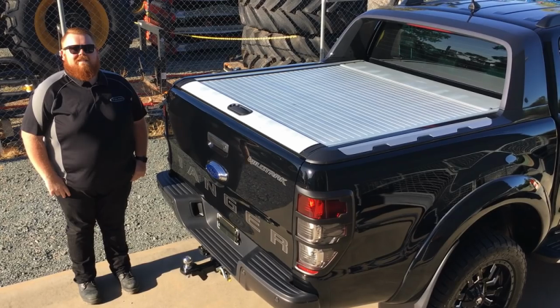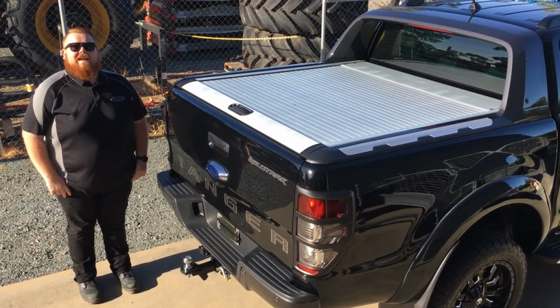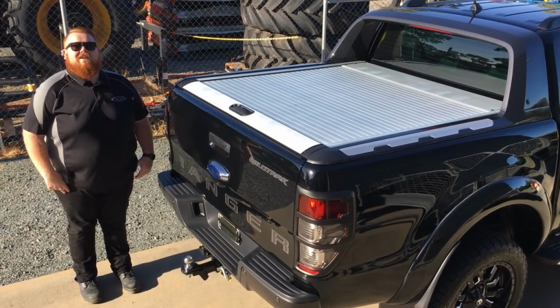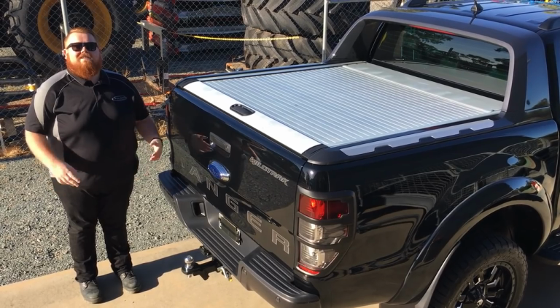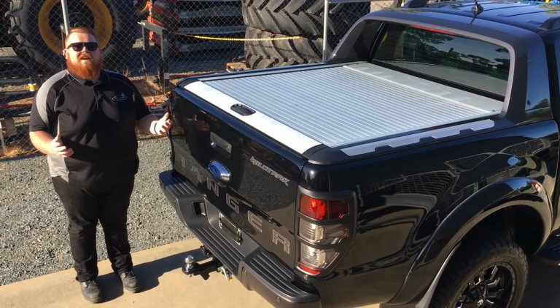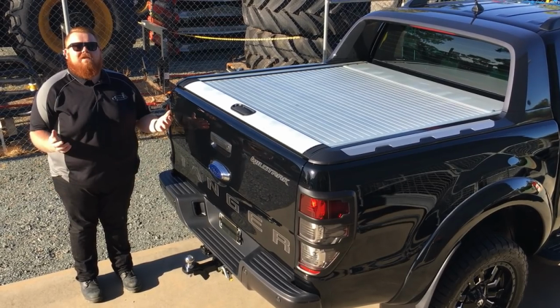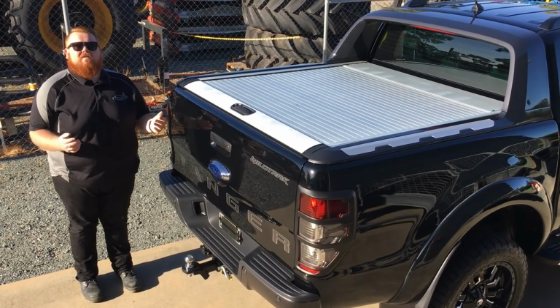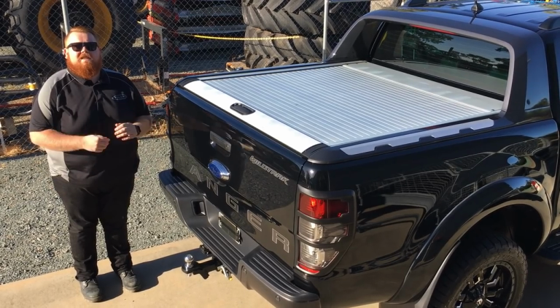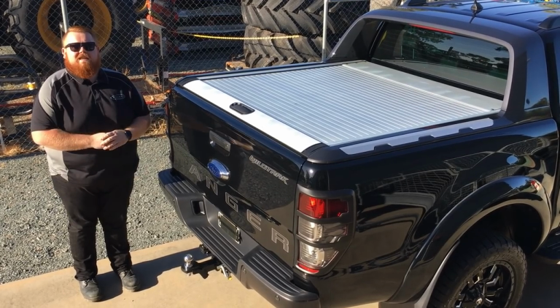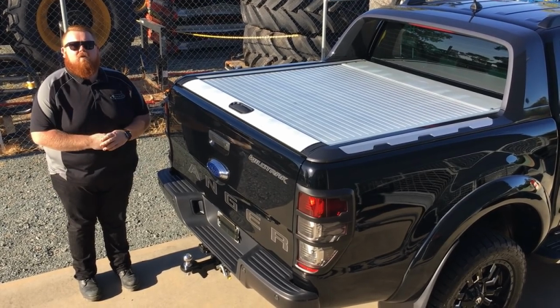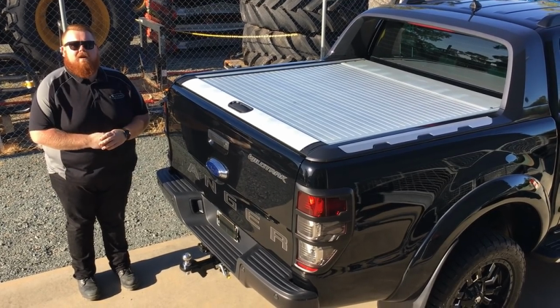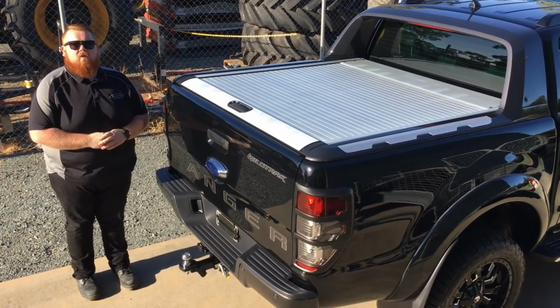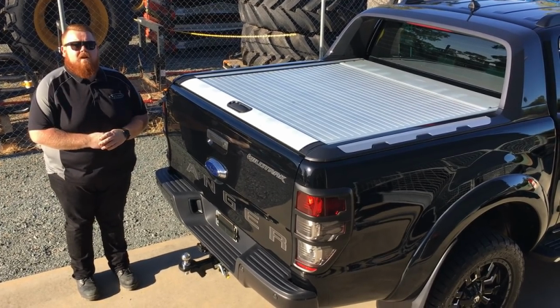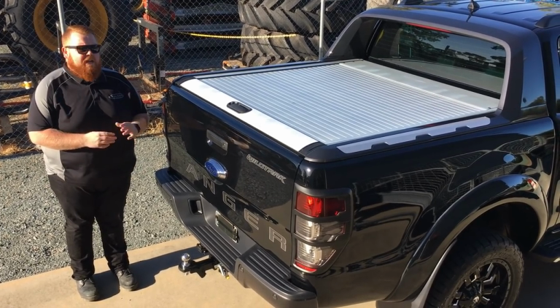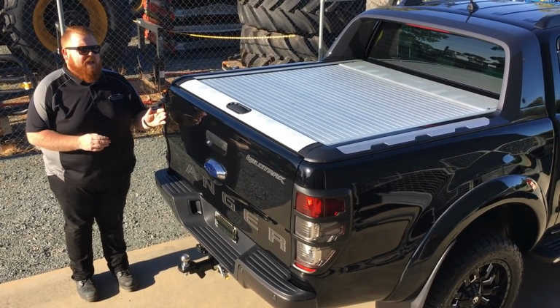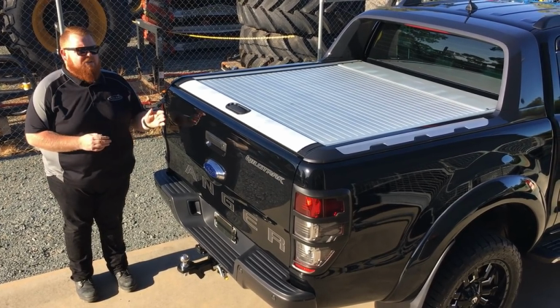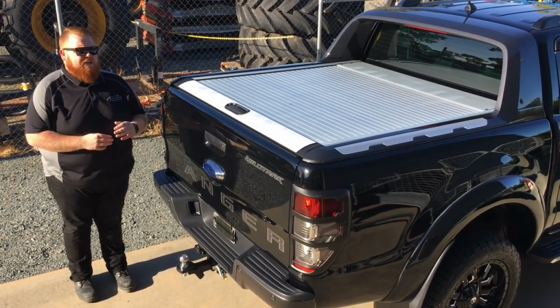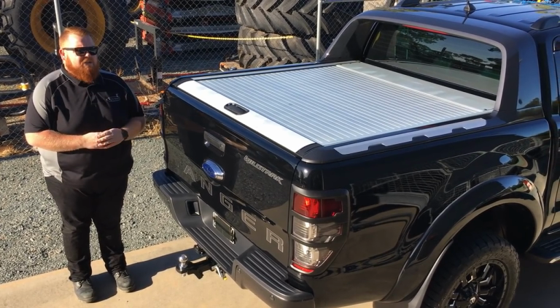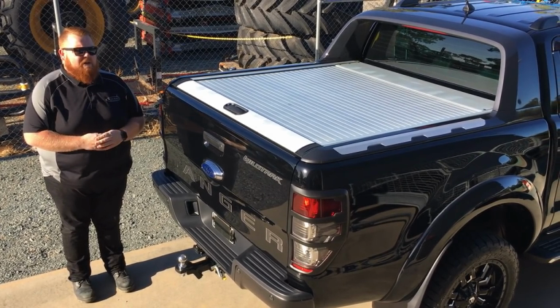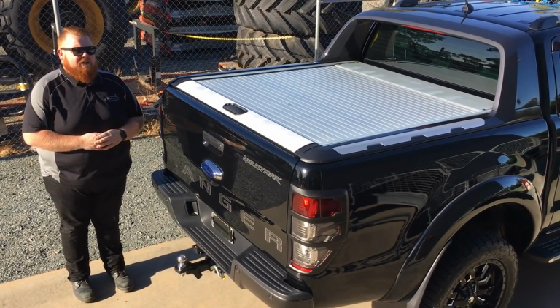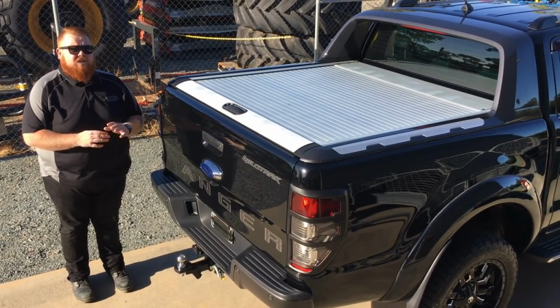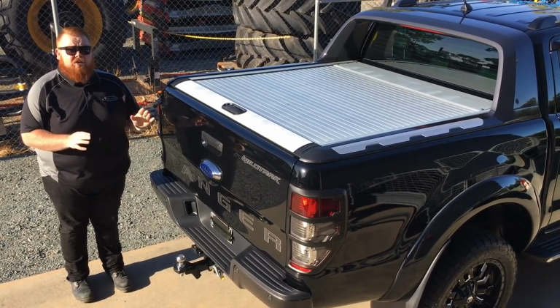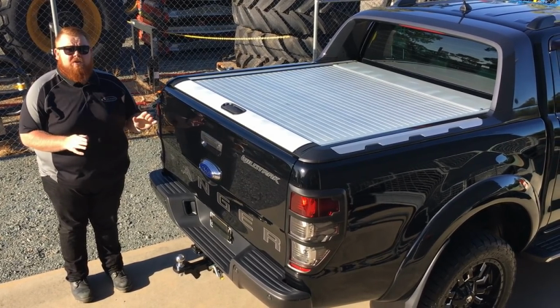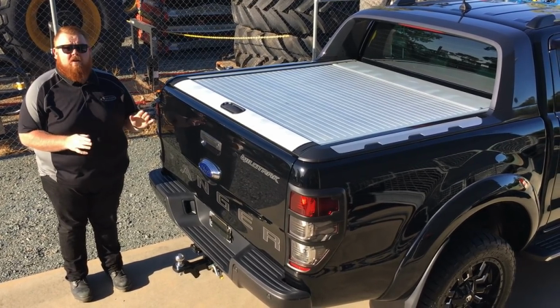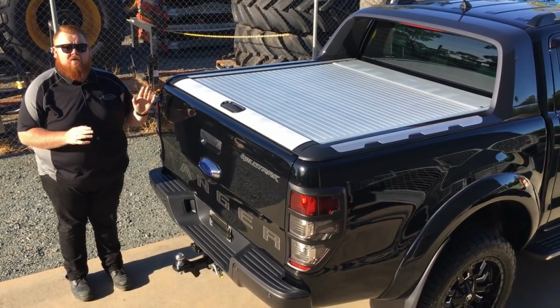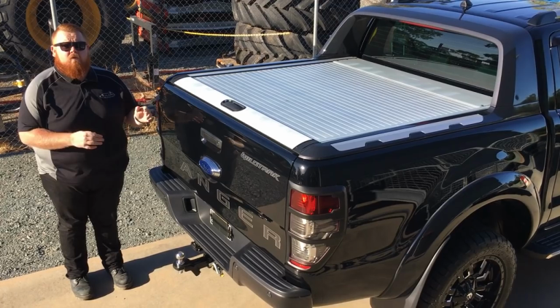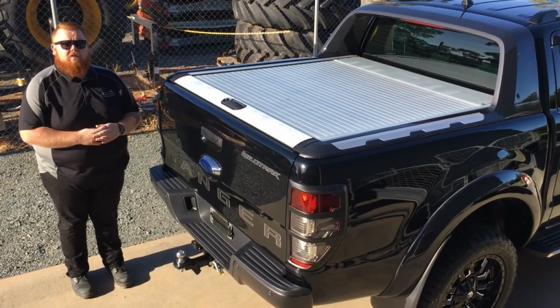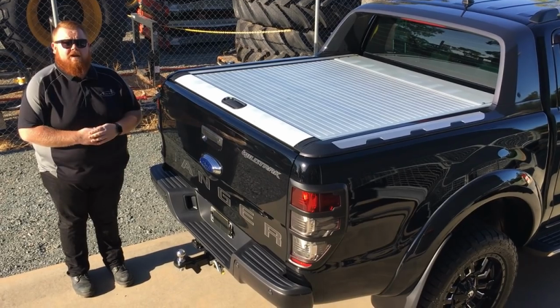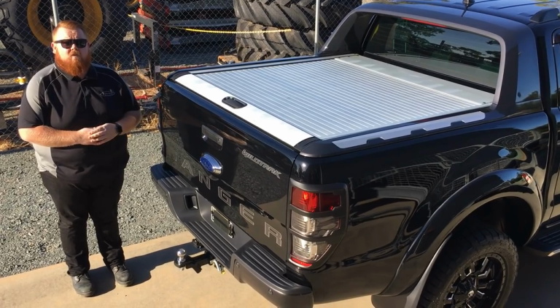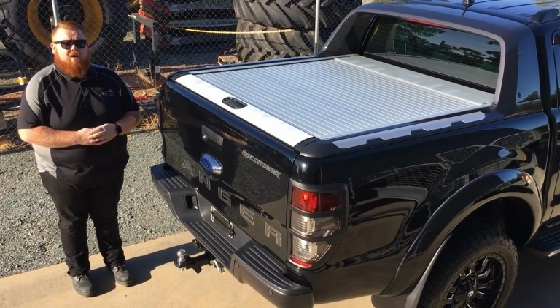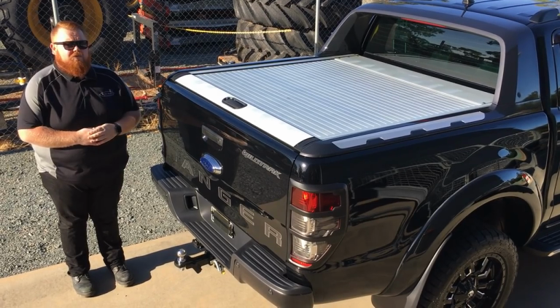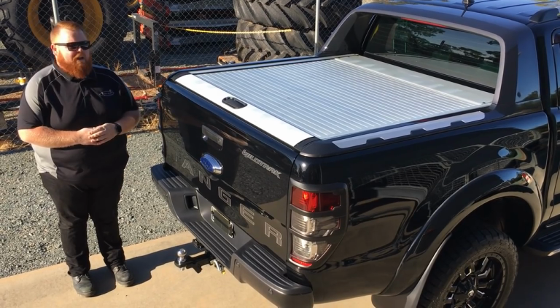G'day guys, it's Kev here from PJ's 4x4, here to have a chat to you about security on your Ford Ranger Wildtrak.